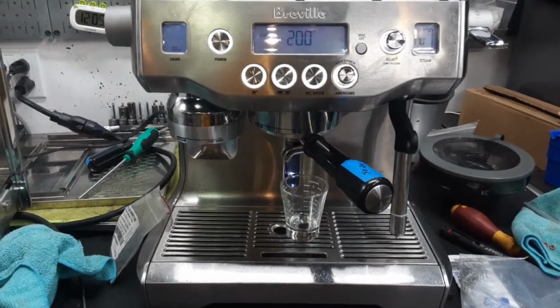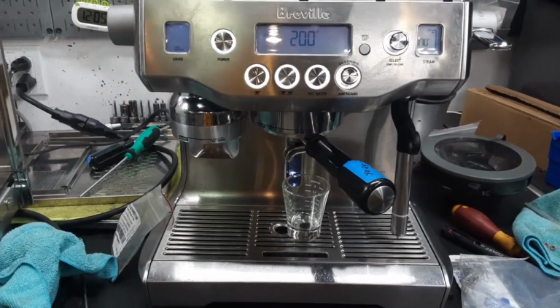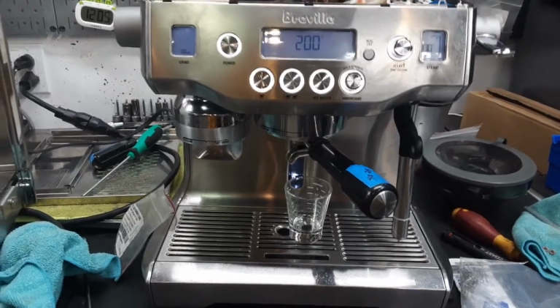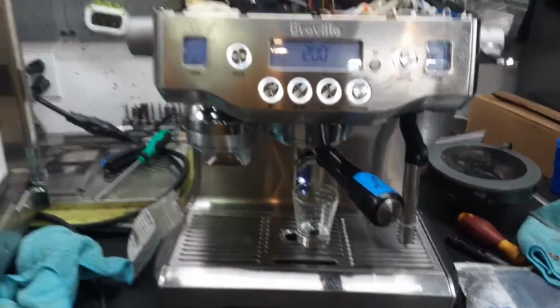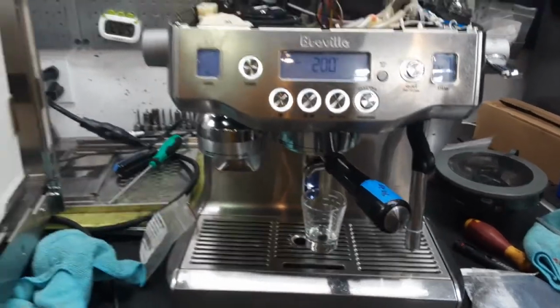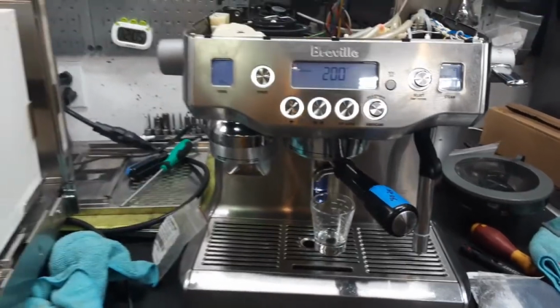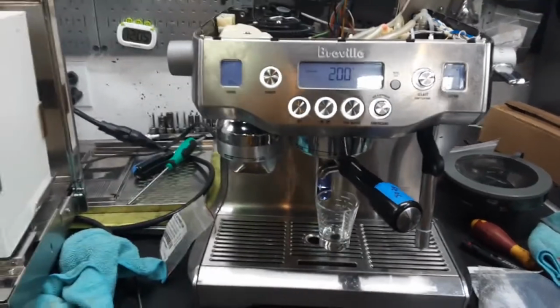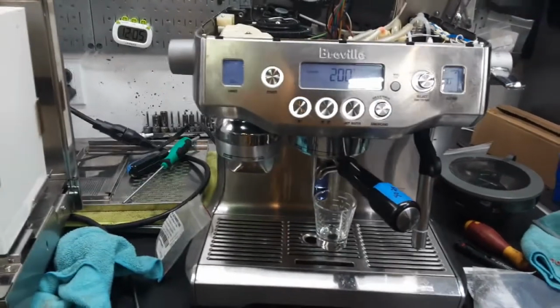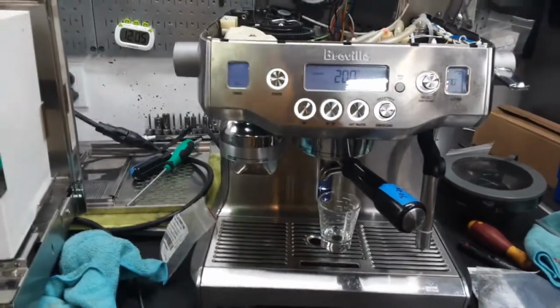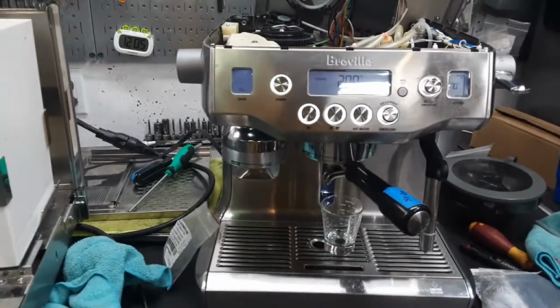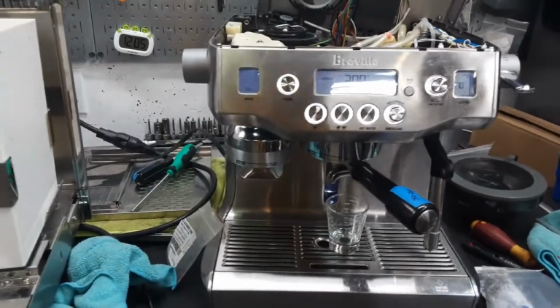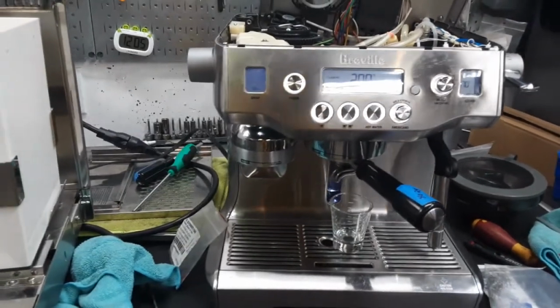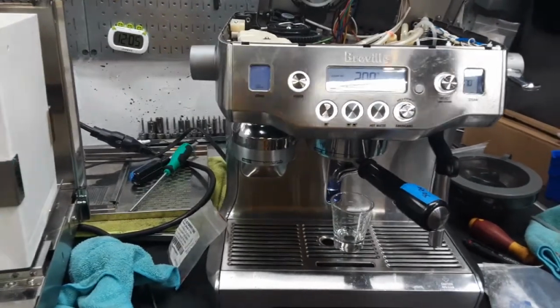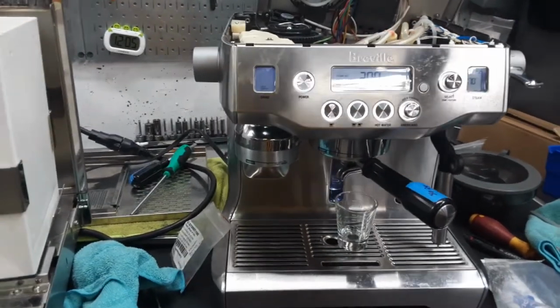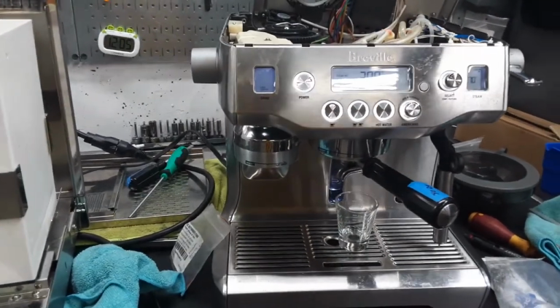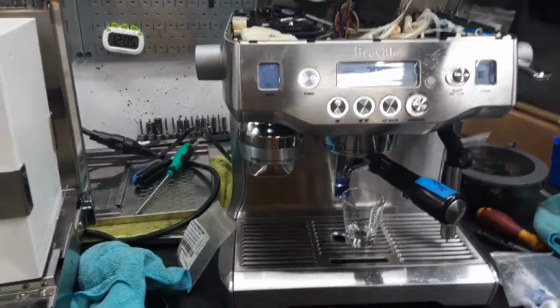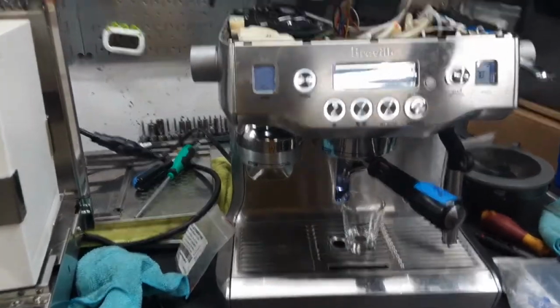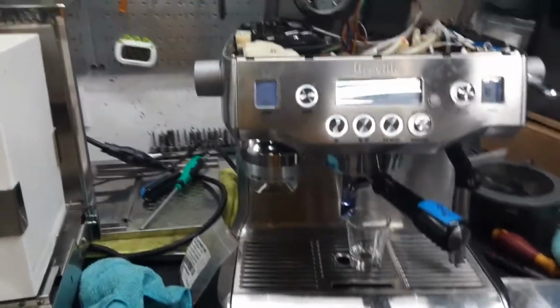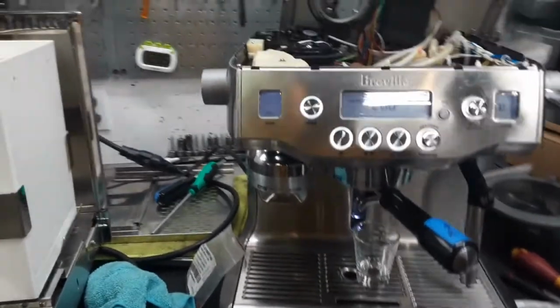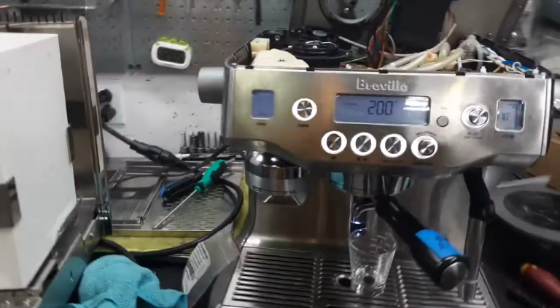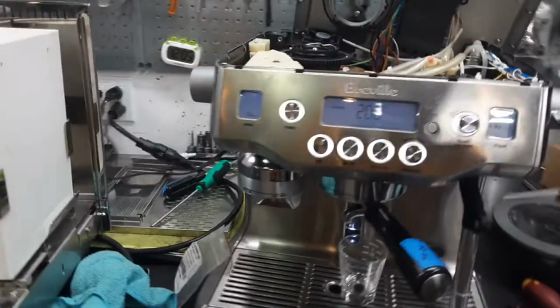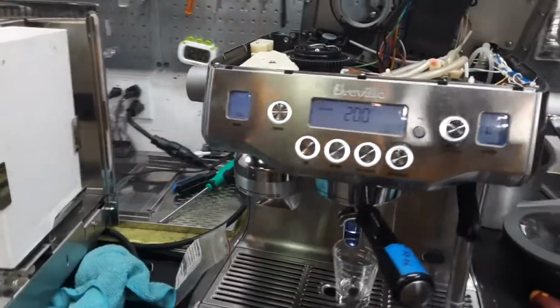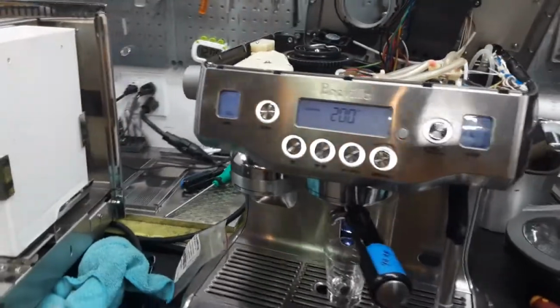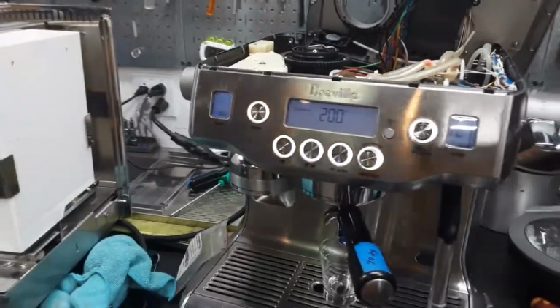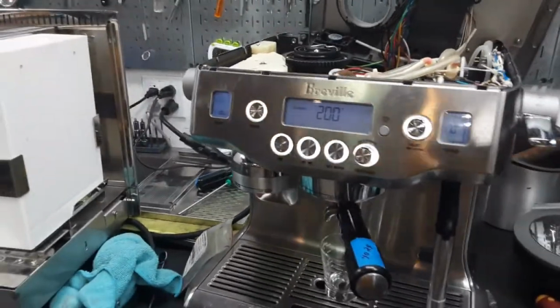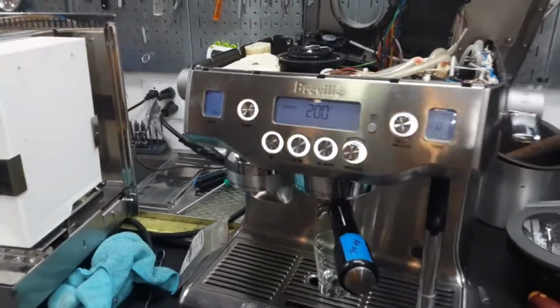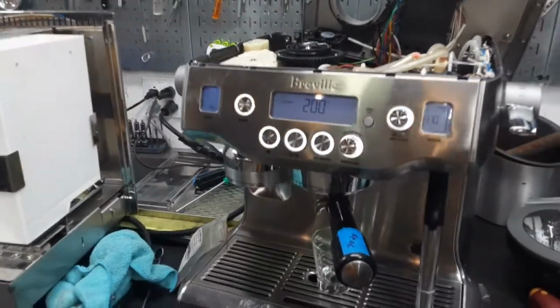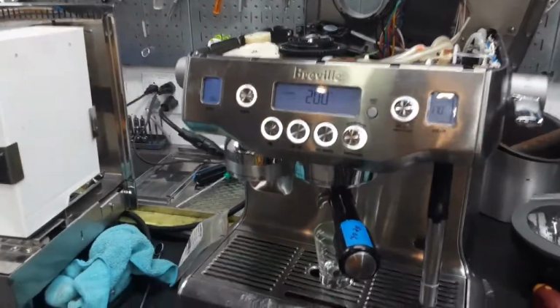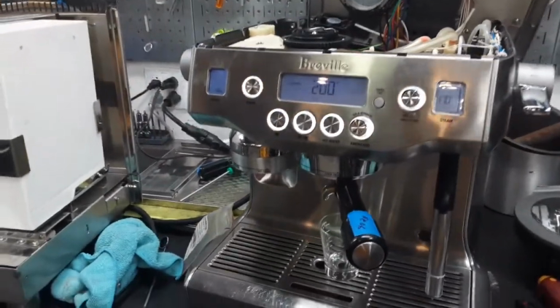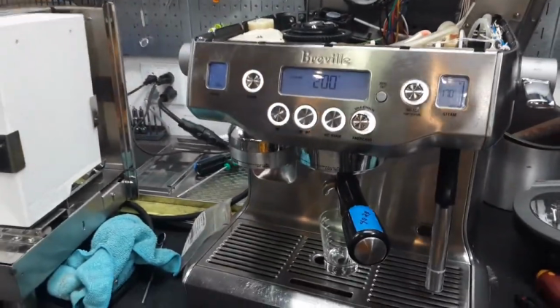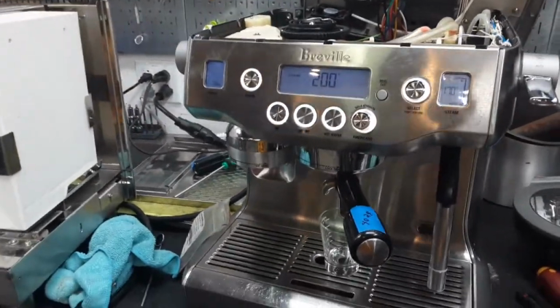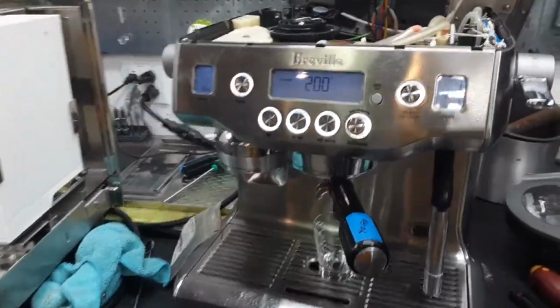Hello everyone and welcome back to Cannon Coffee. Here we have this beautiful Breville Oracle Espresso machine.